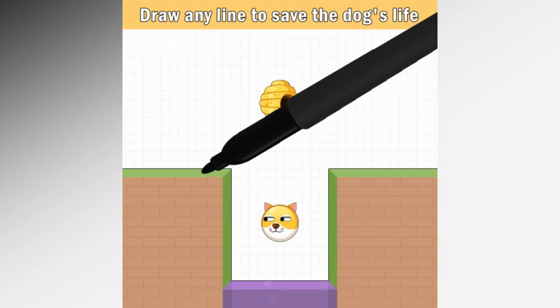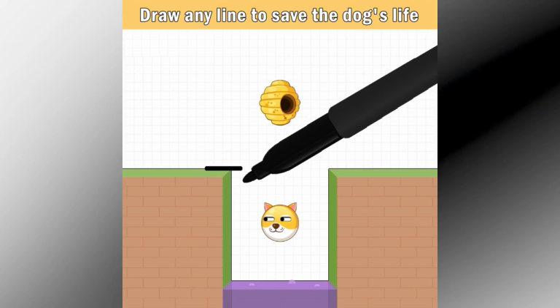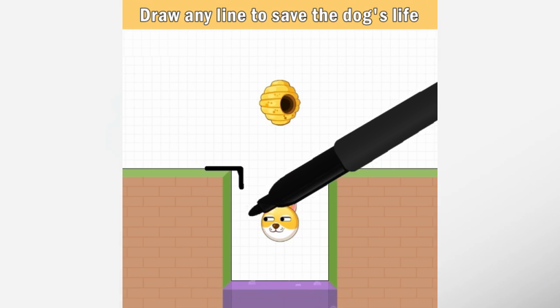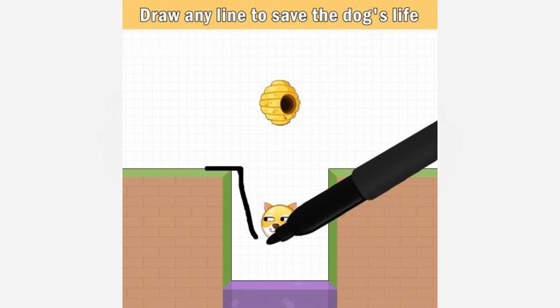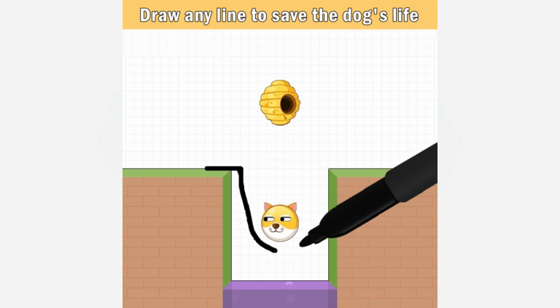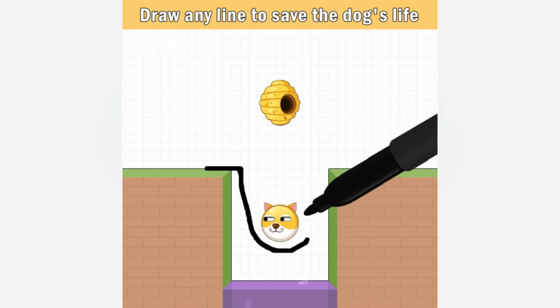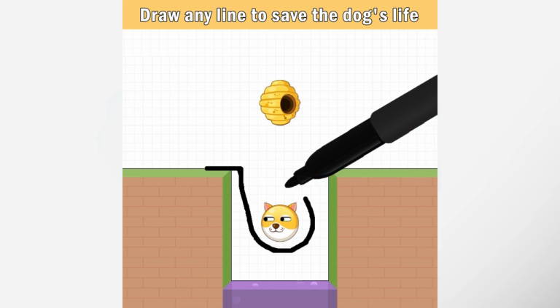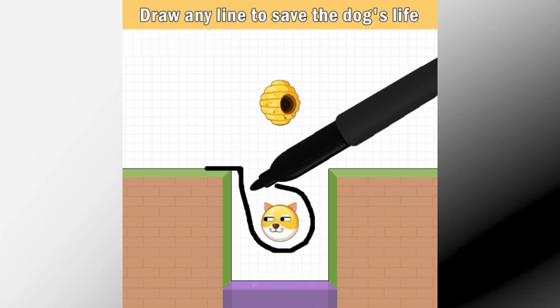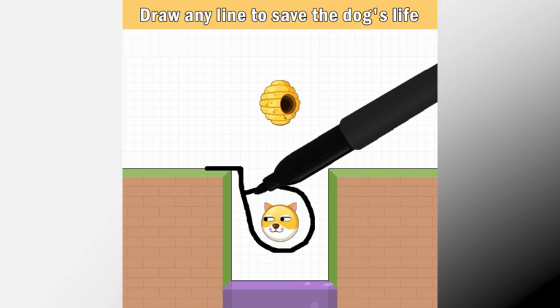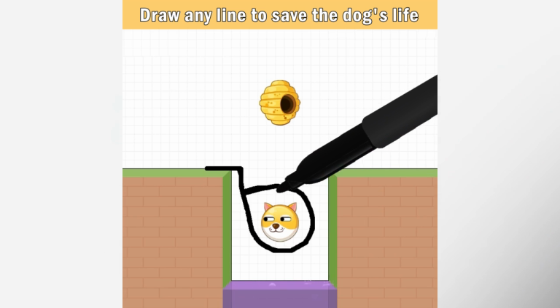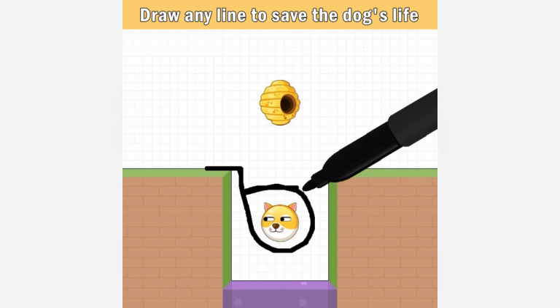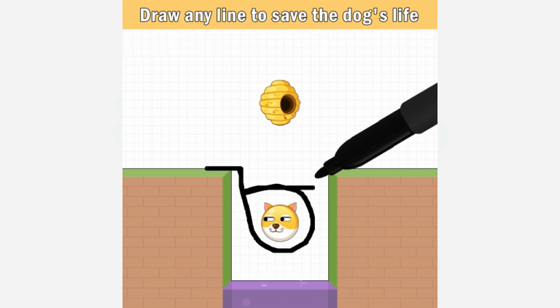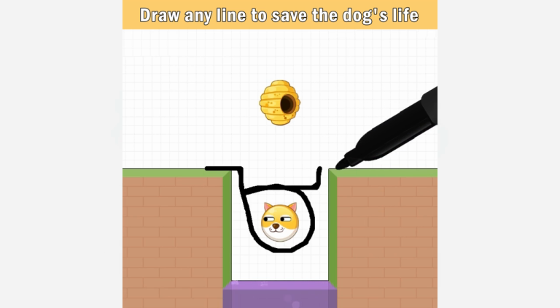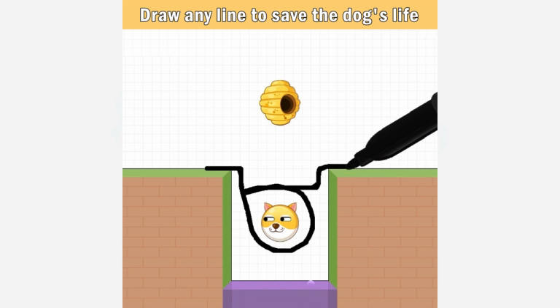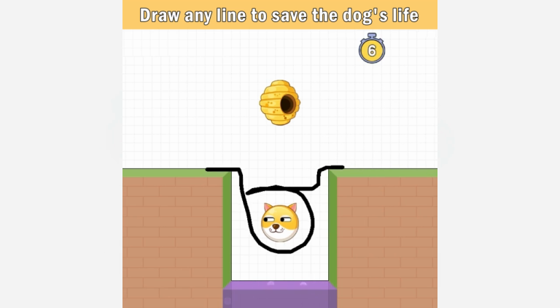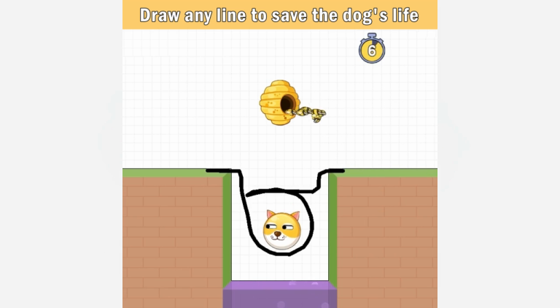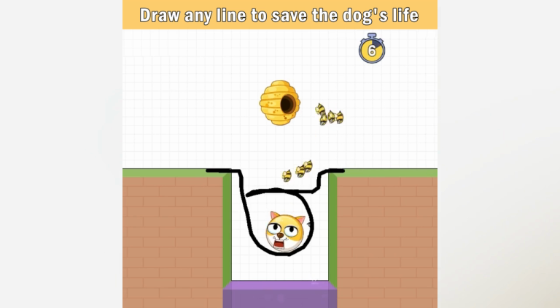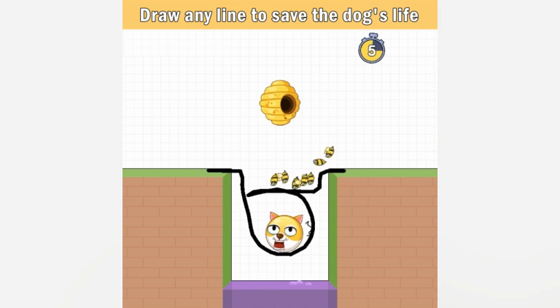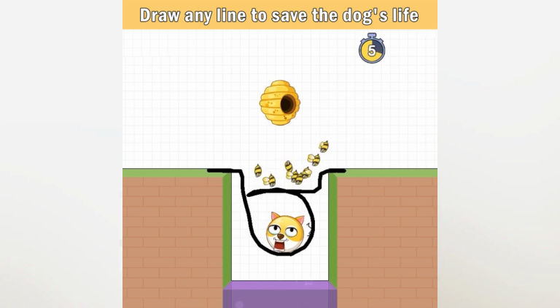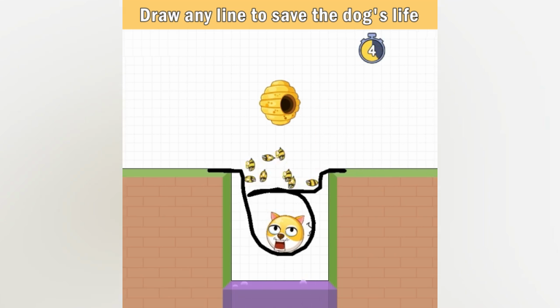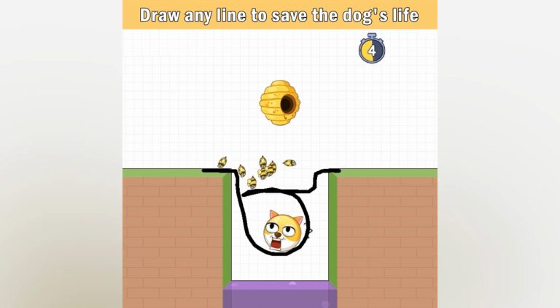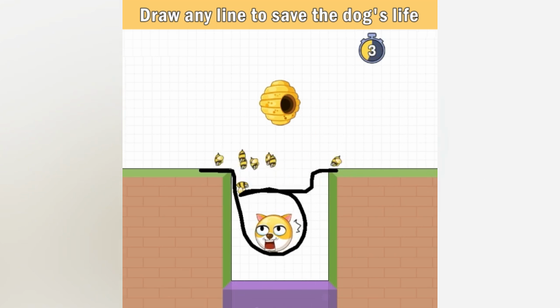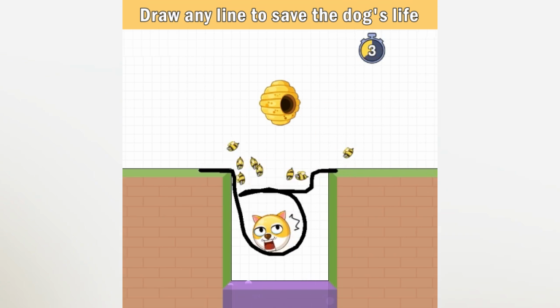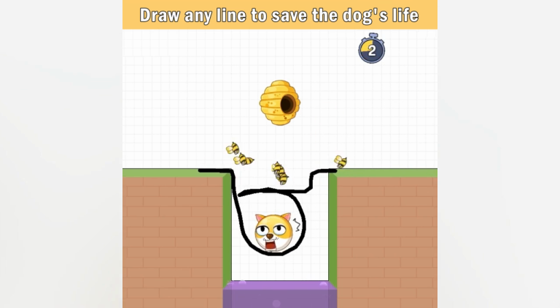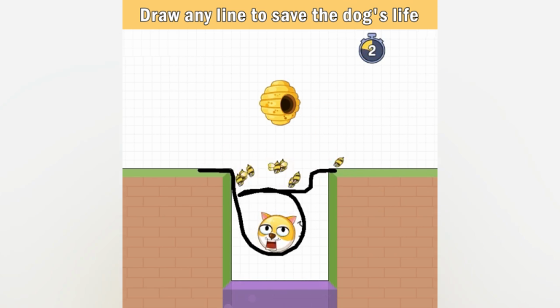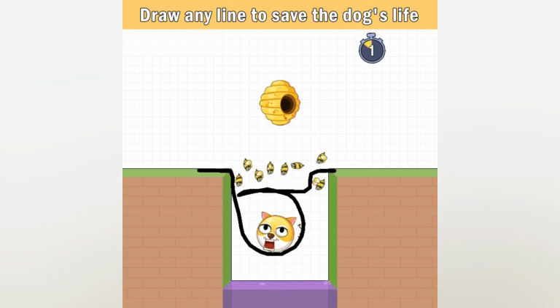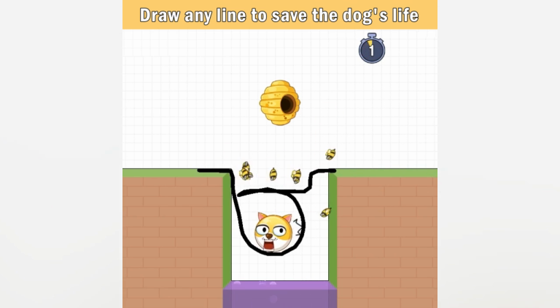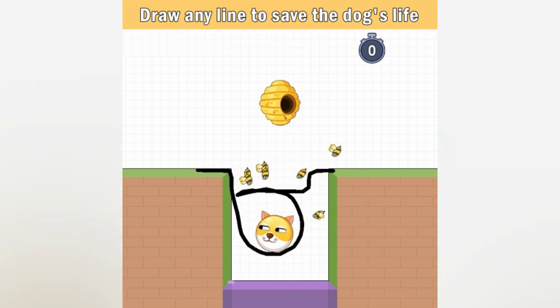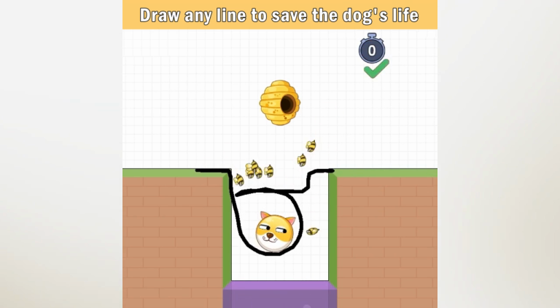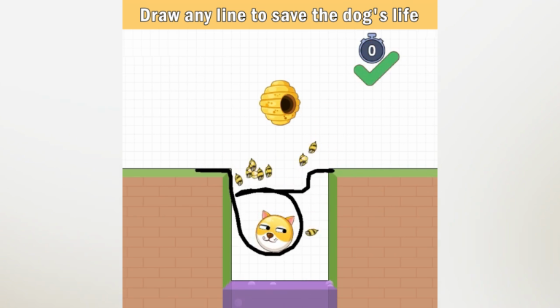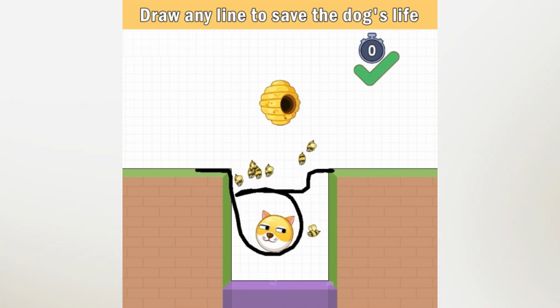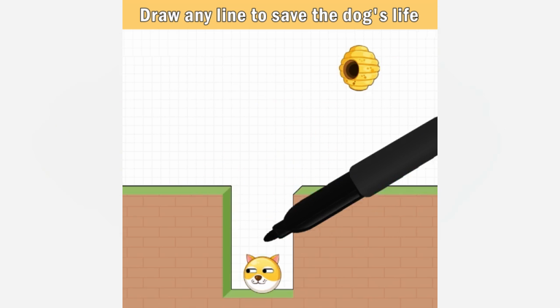Do you love the doge? When you have to play Save the Doge, it's so fun. You have to try to protect the doge from bees by drawing anything to save him.